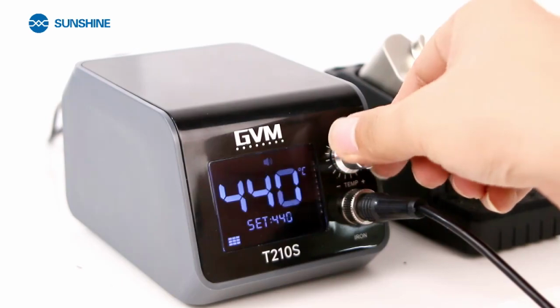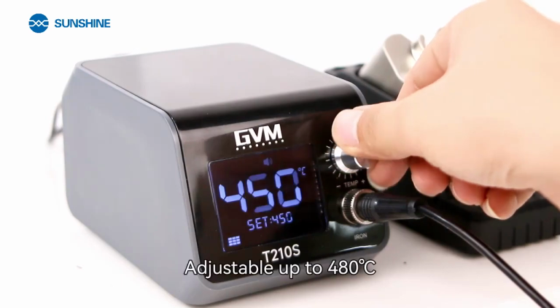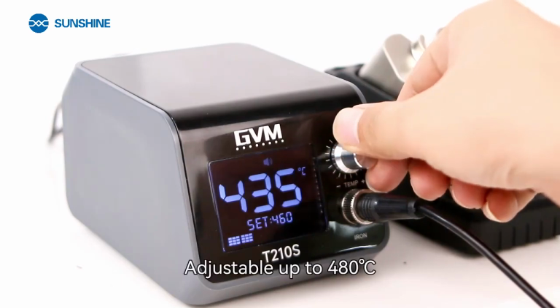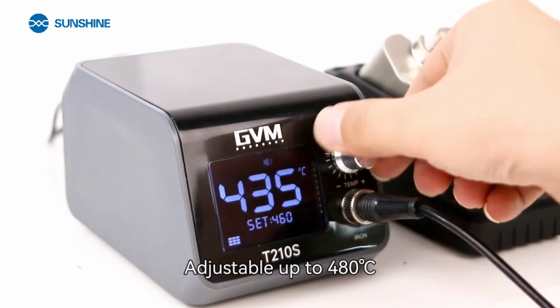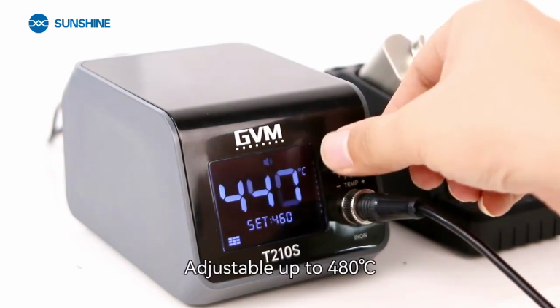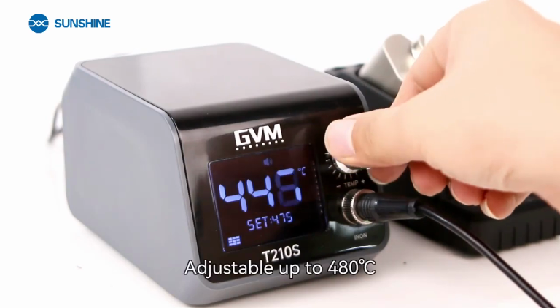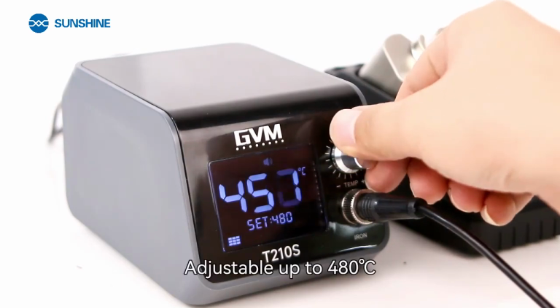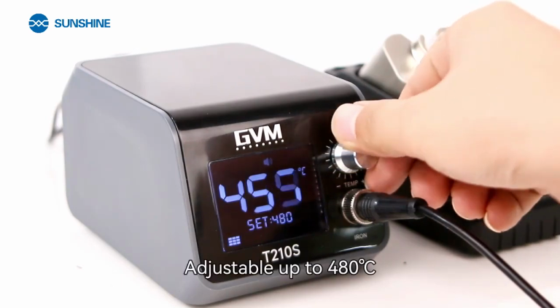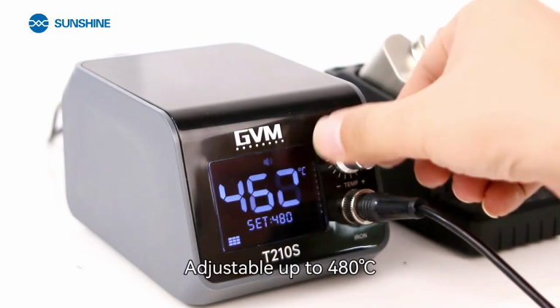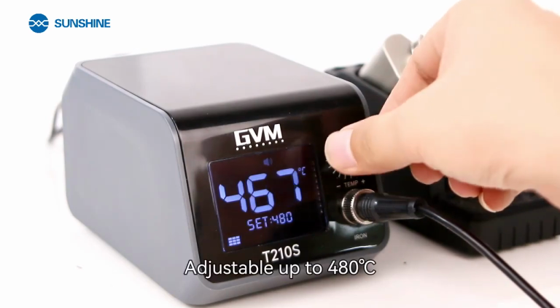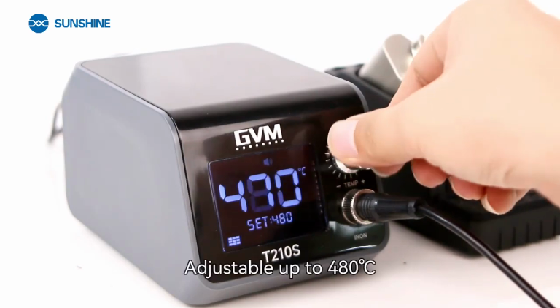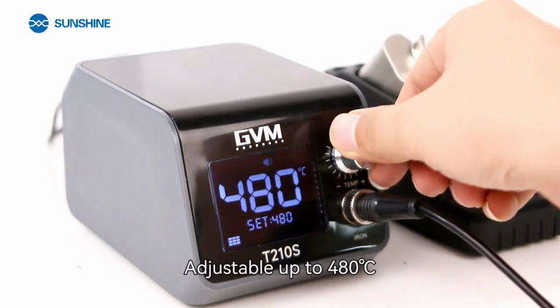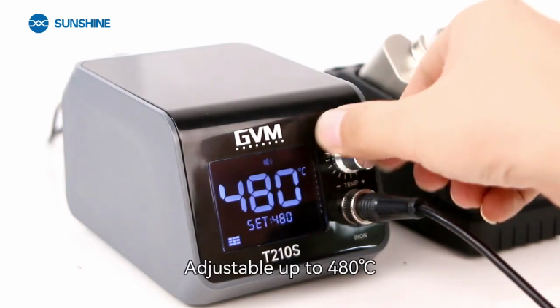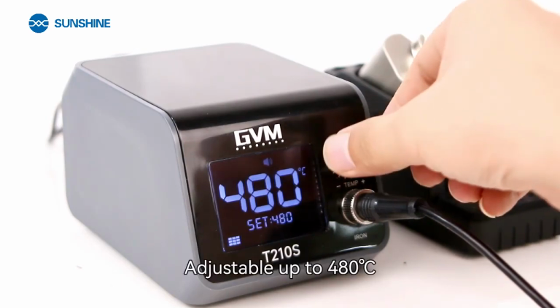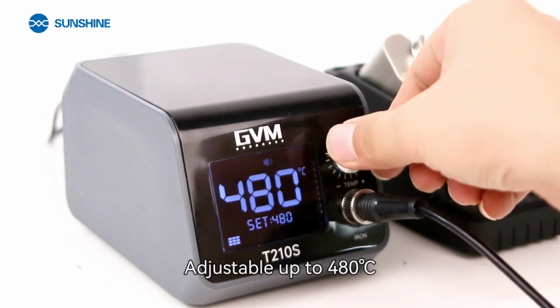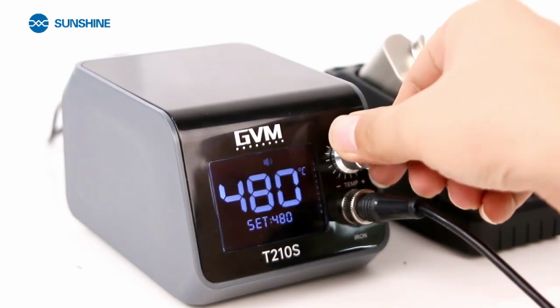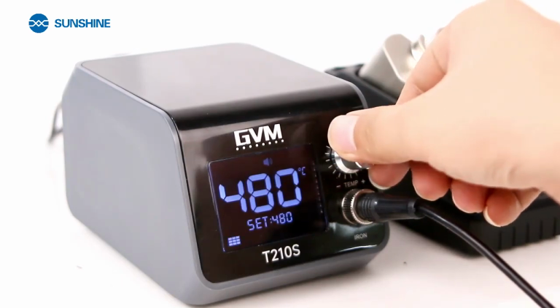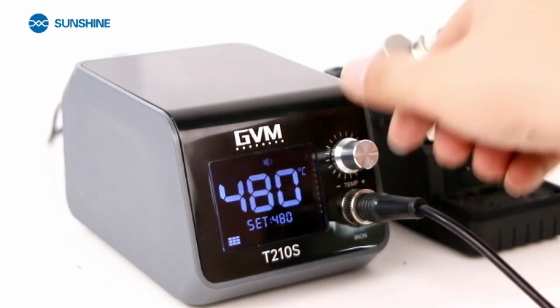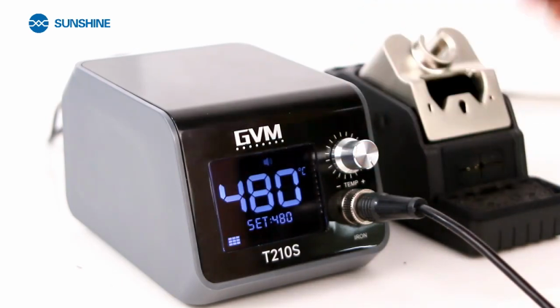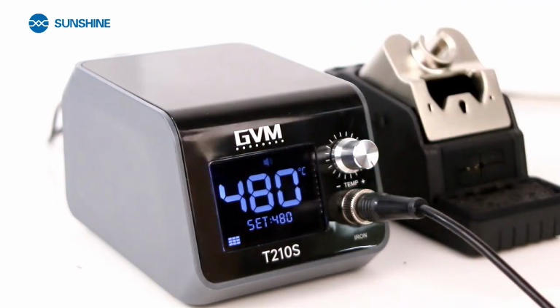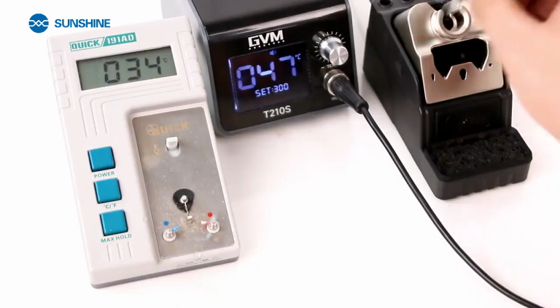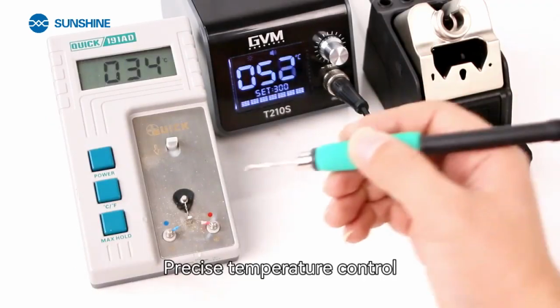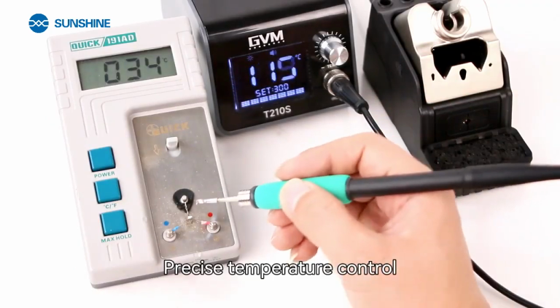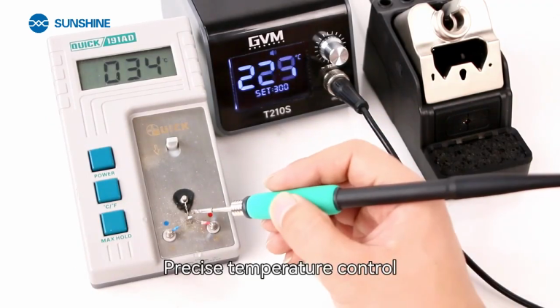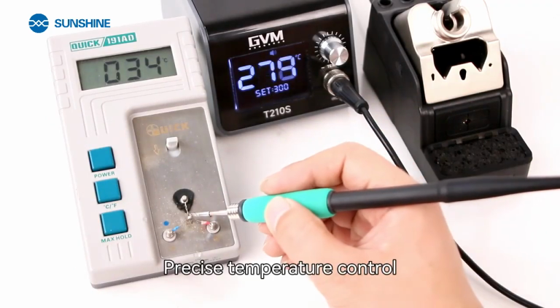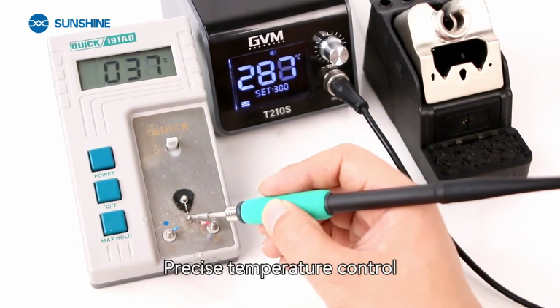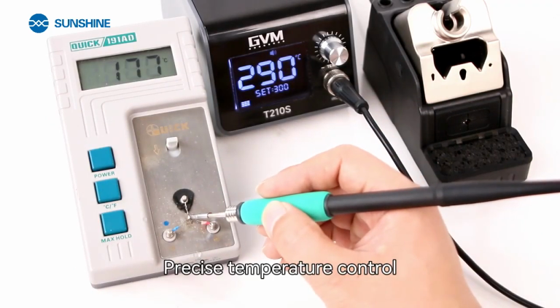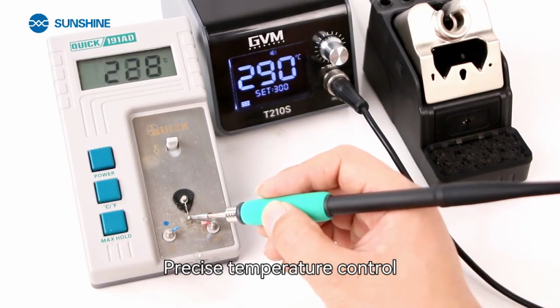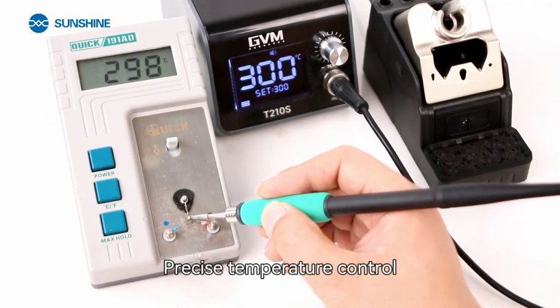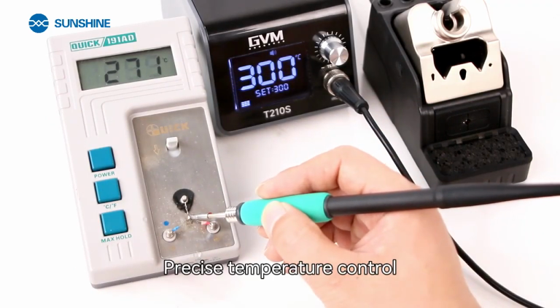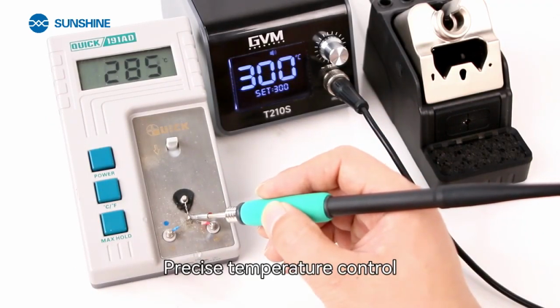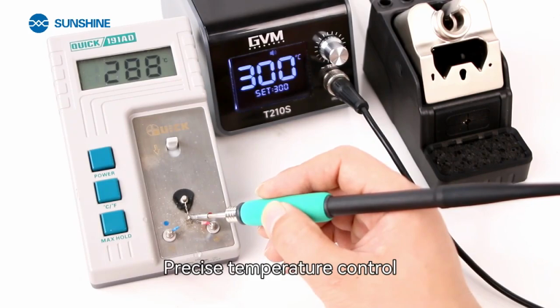Adjustable up to 480 degrees. Precise temperature control.